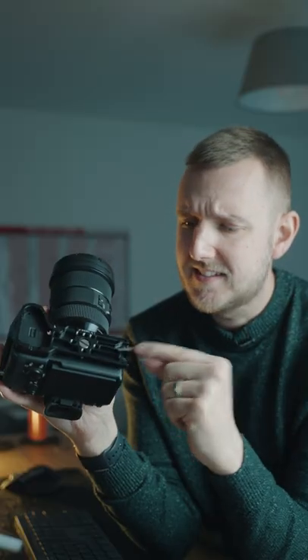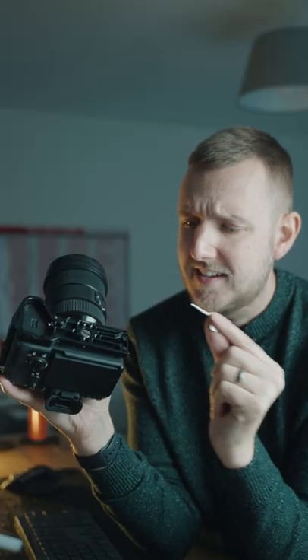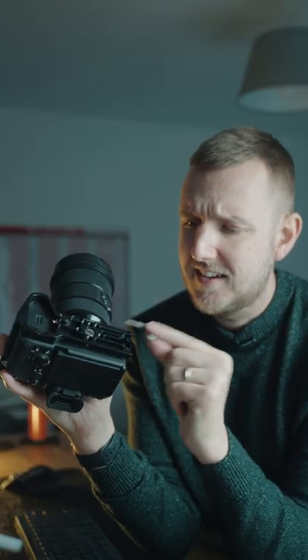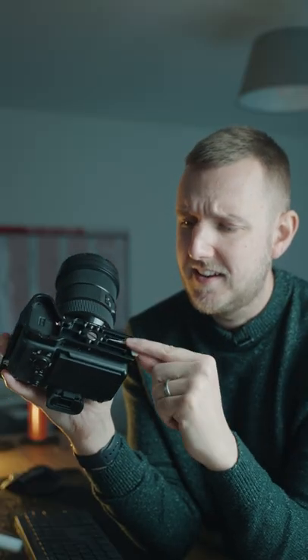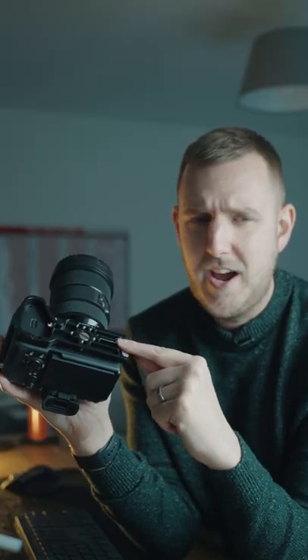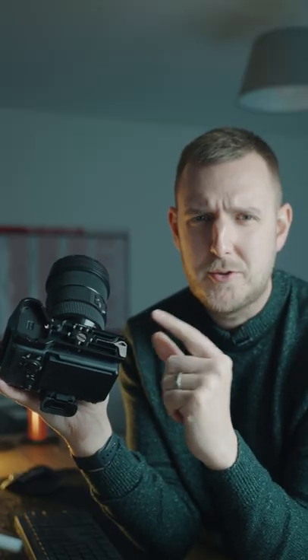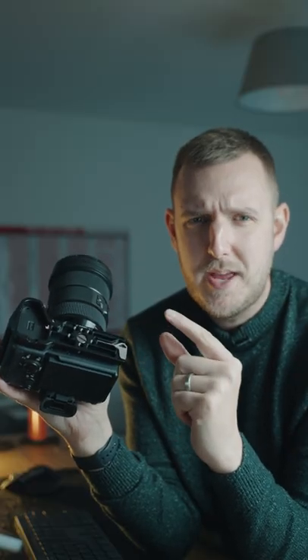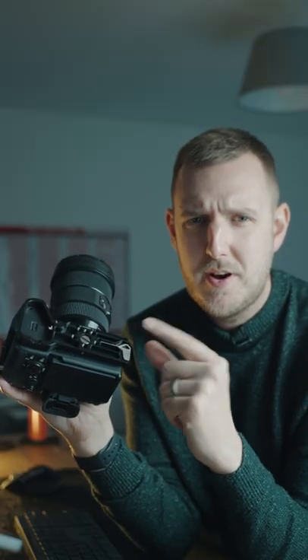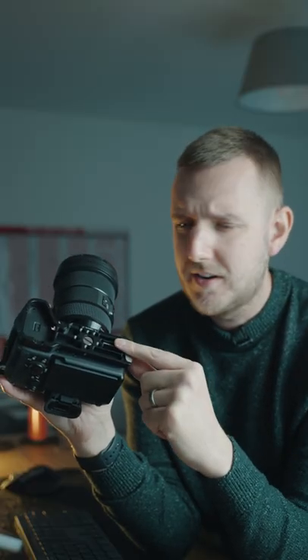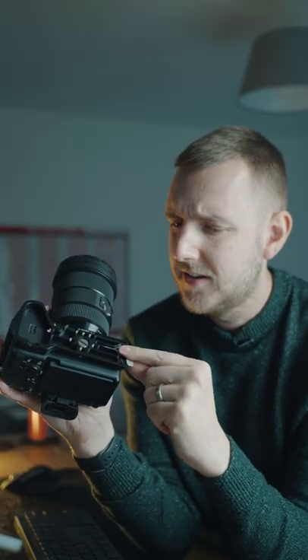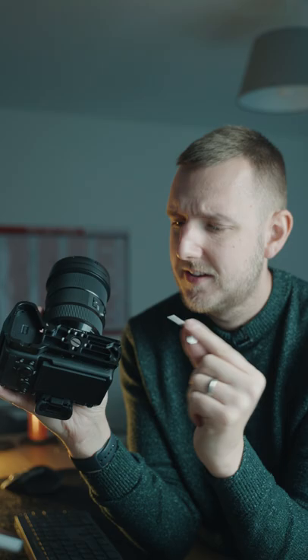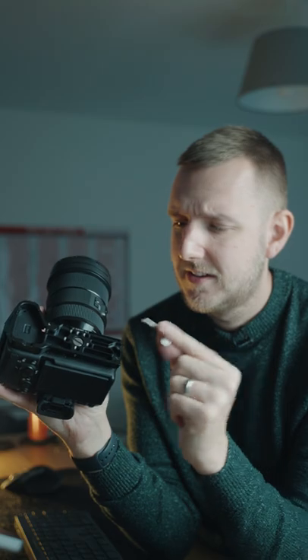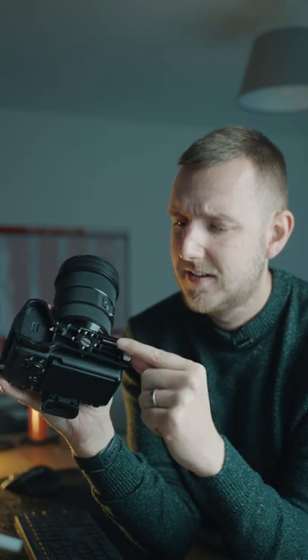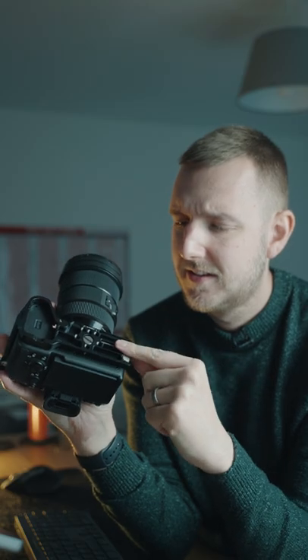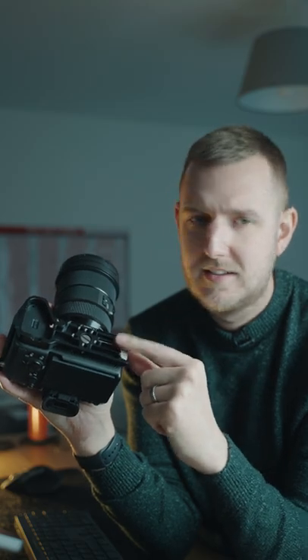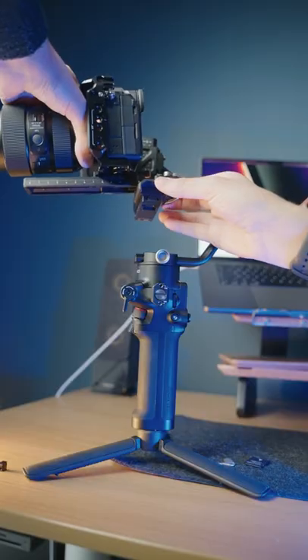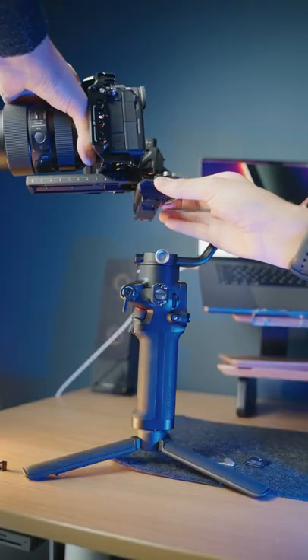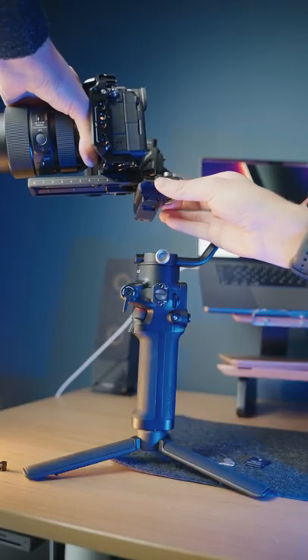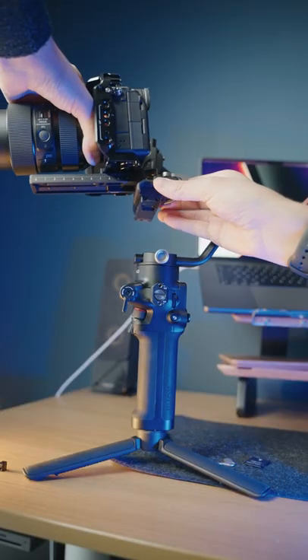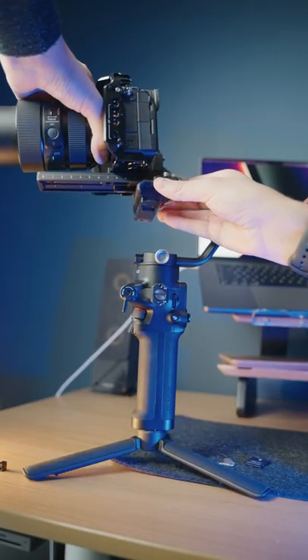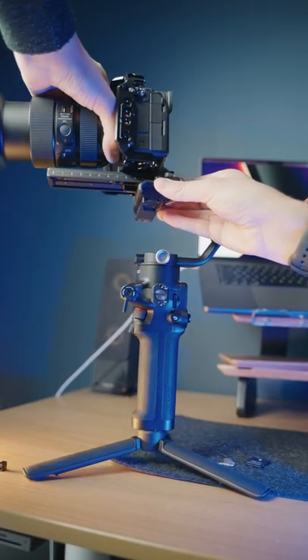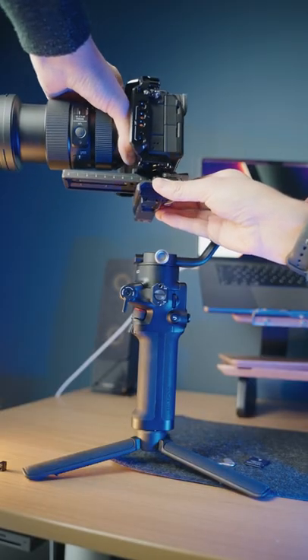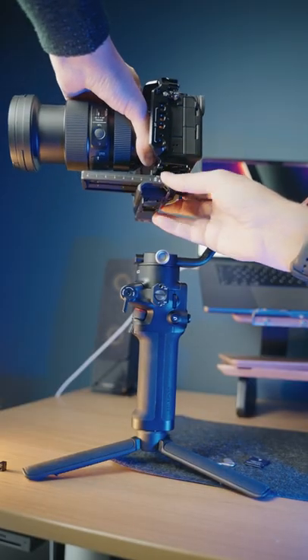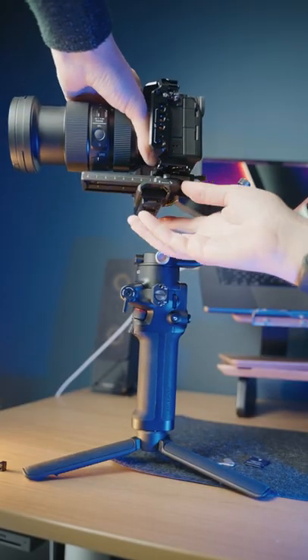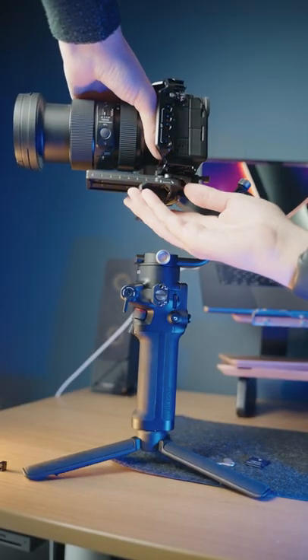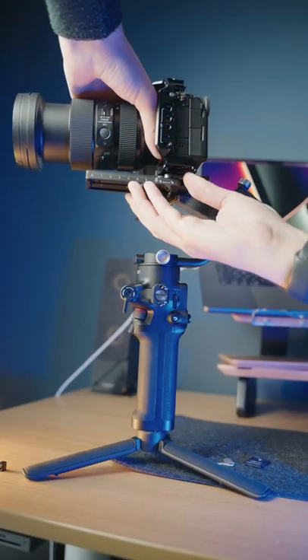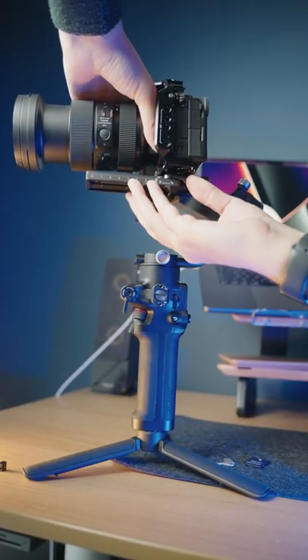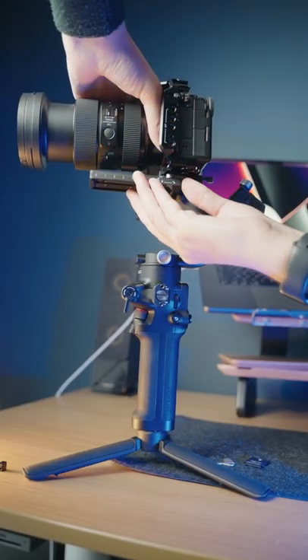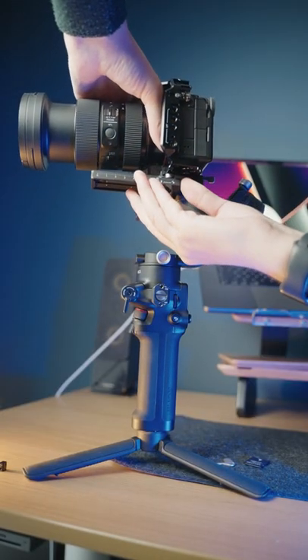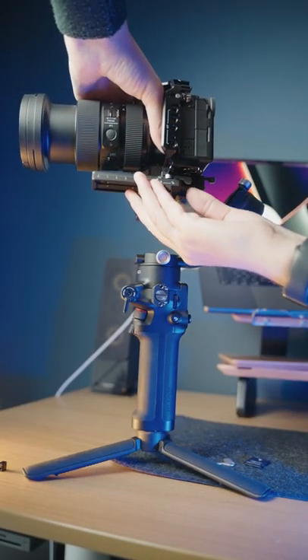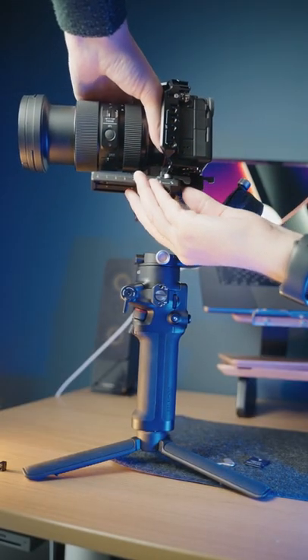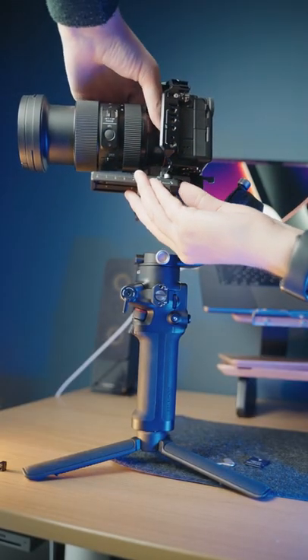Magnets, how do they work? The hole on the bottom is also ARCA compatible for quick switching.